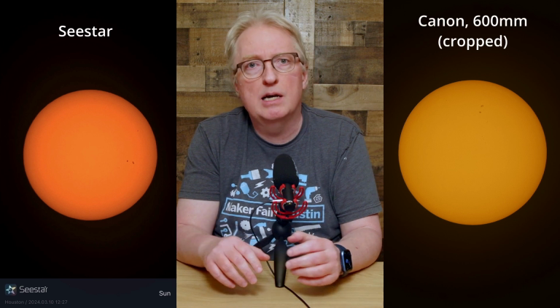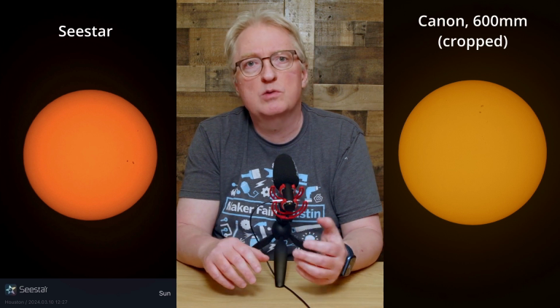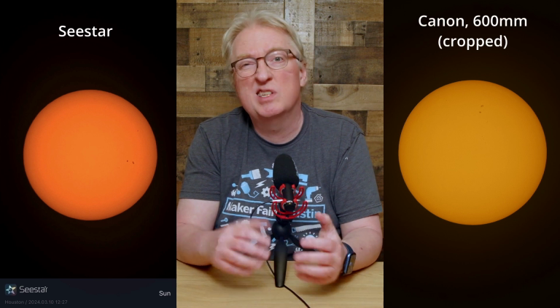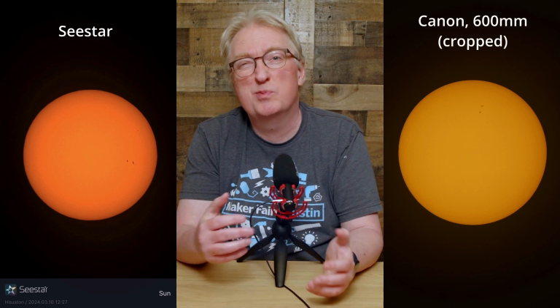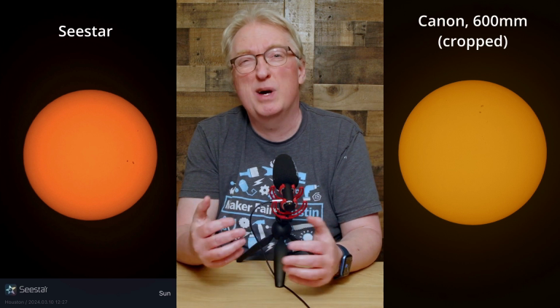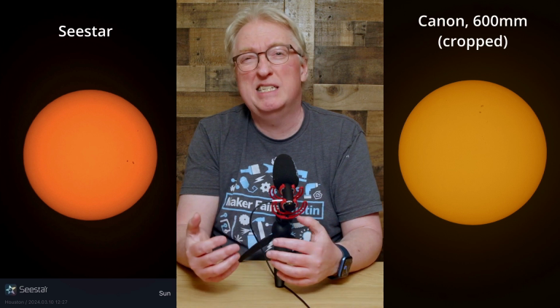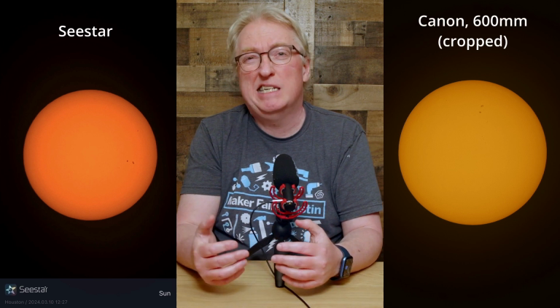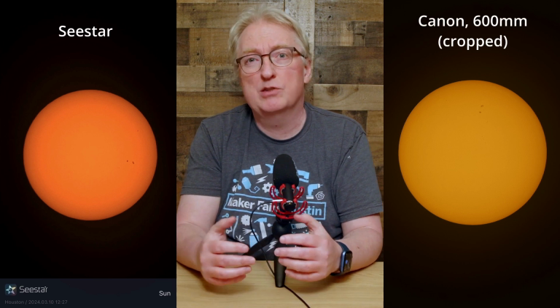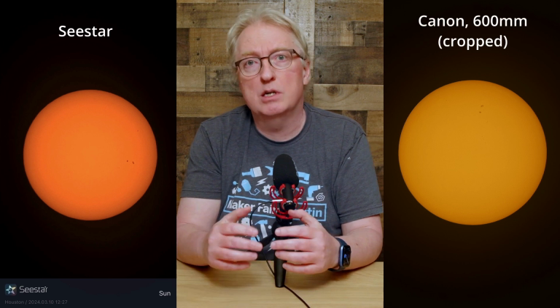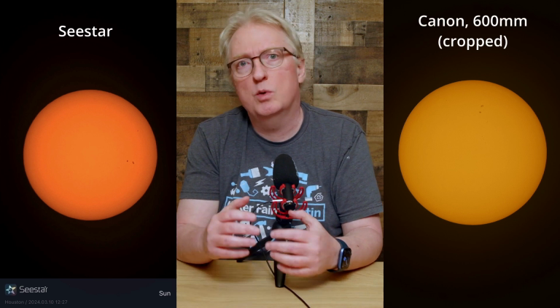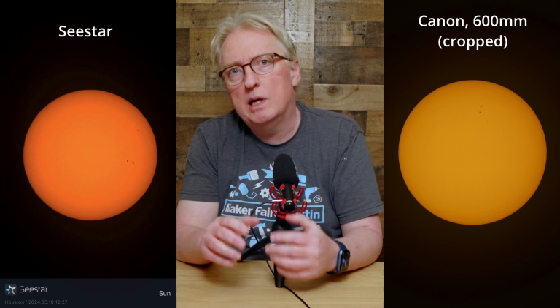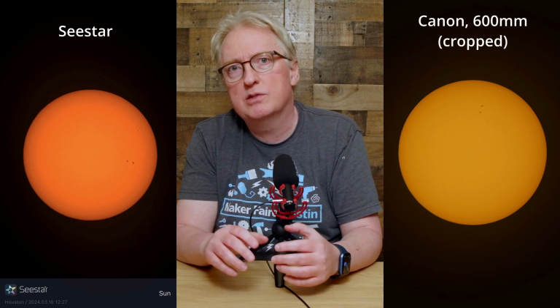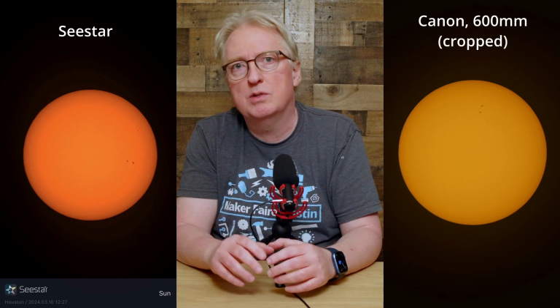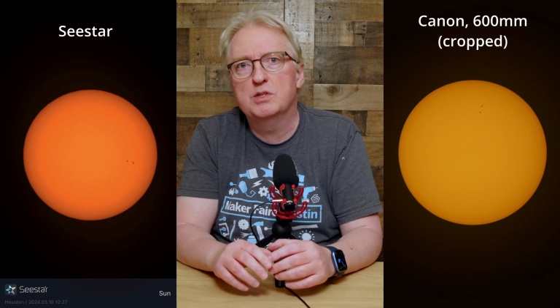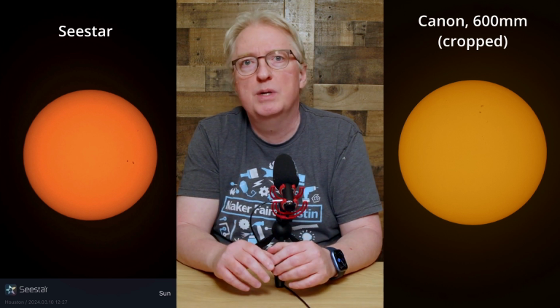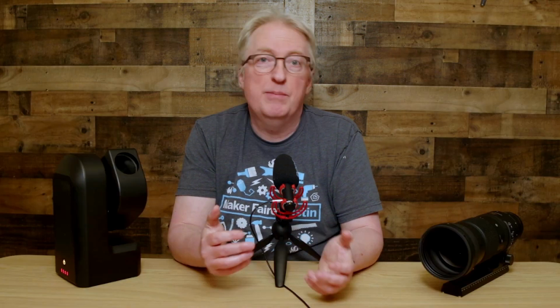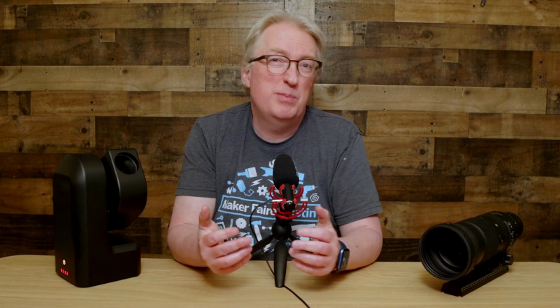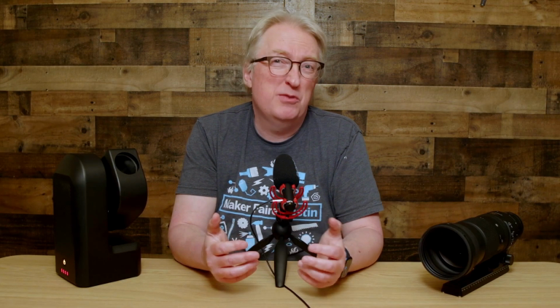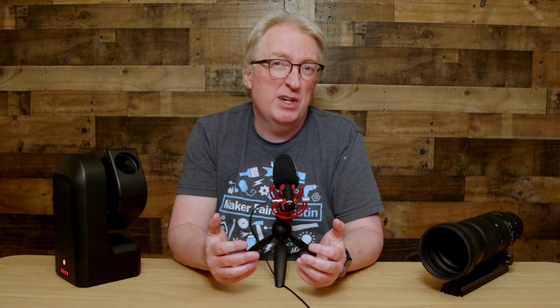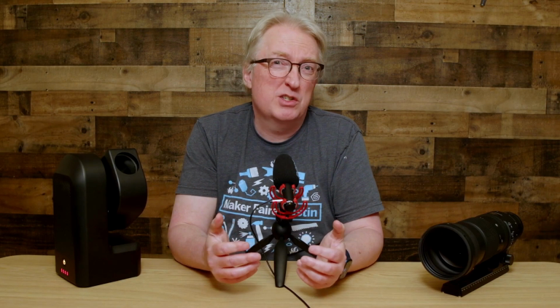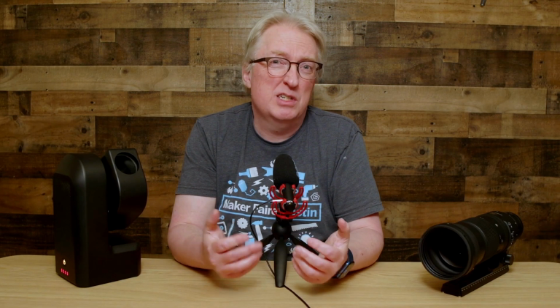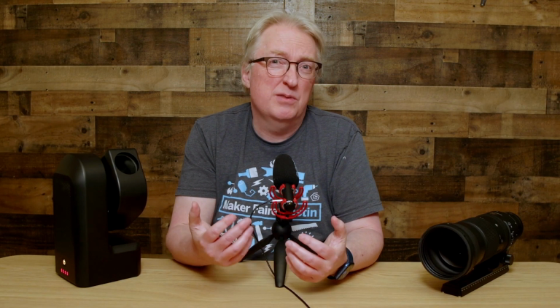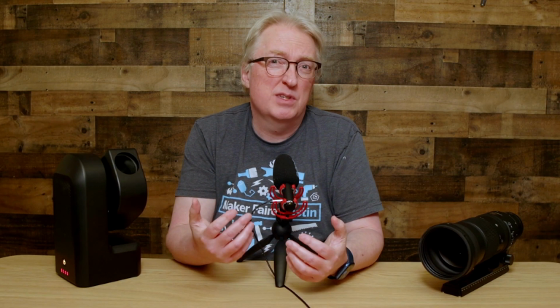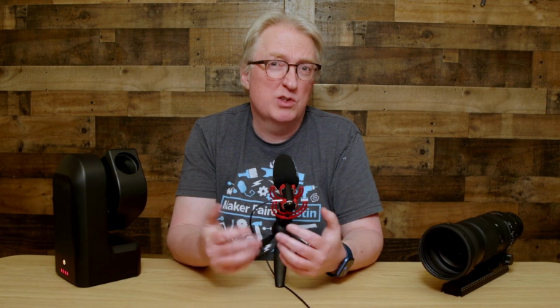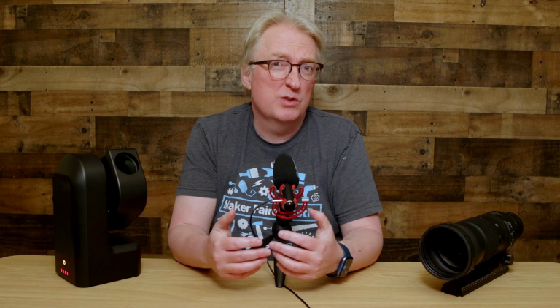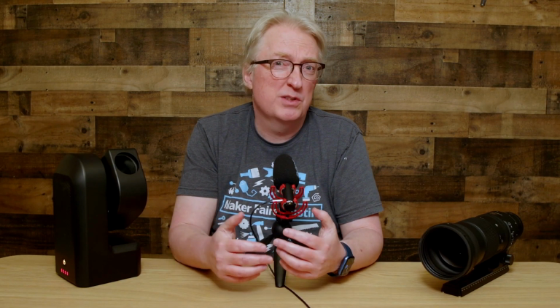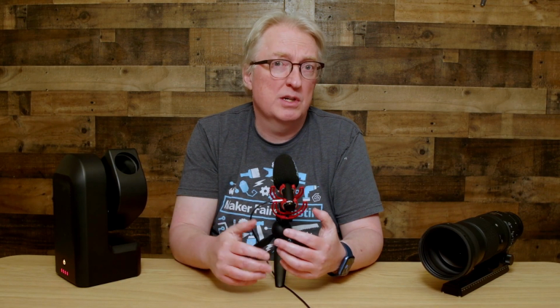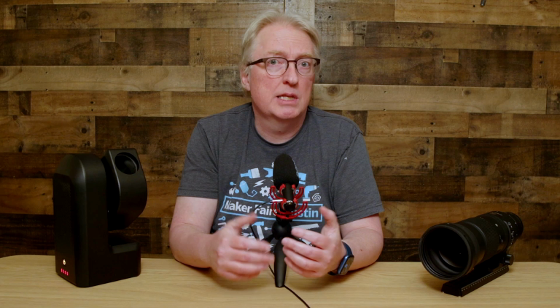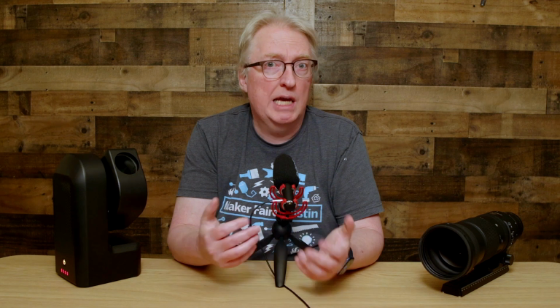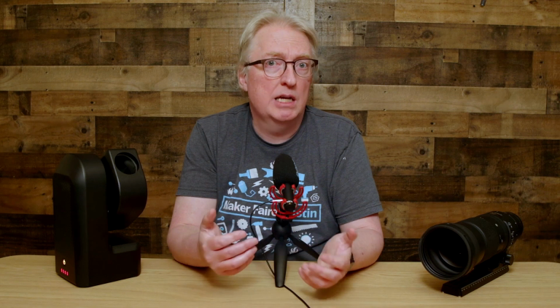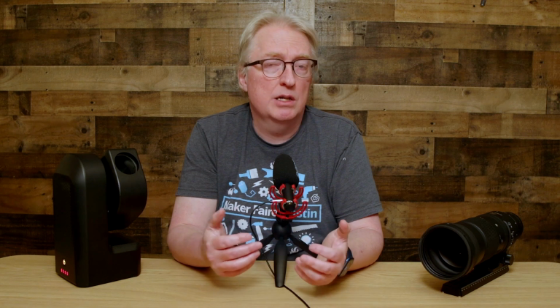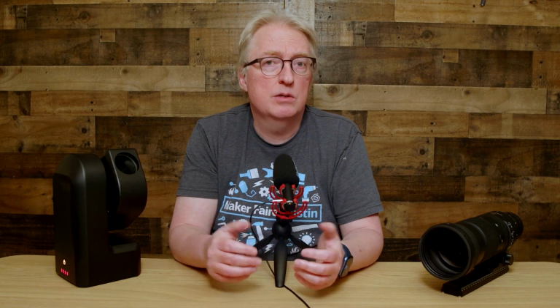Sunspot details aren't quite as crisp, but that might be a function of the solar filter on the Canon.